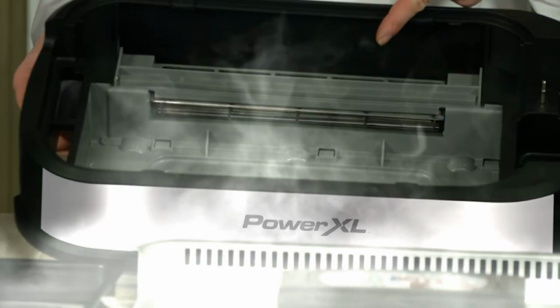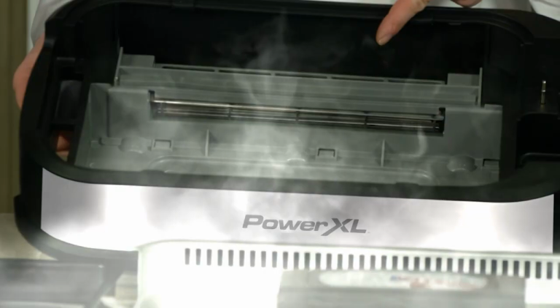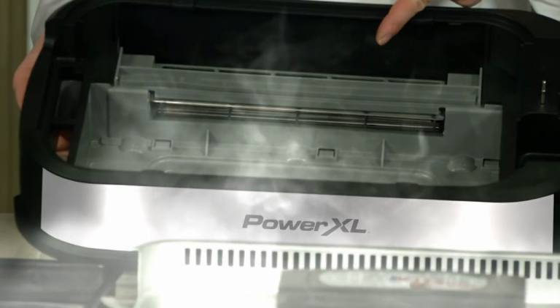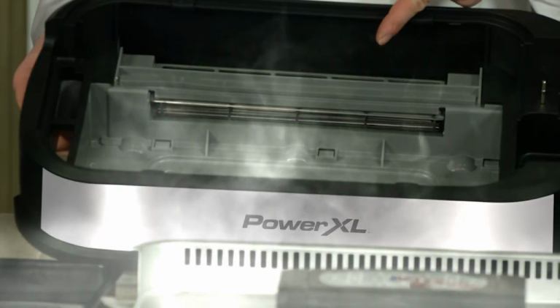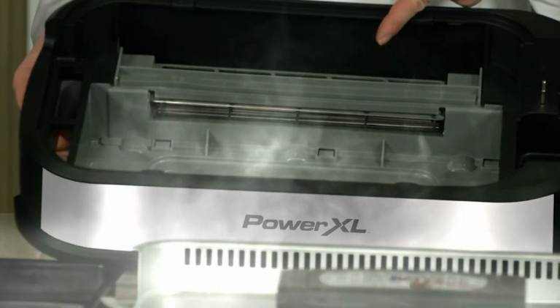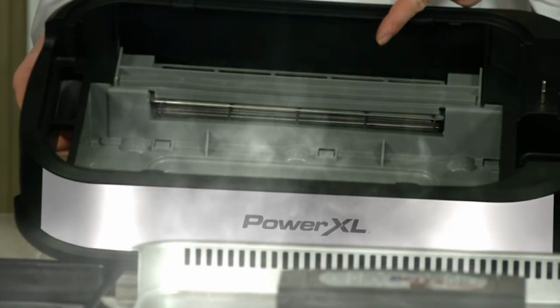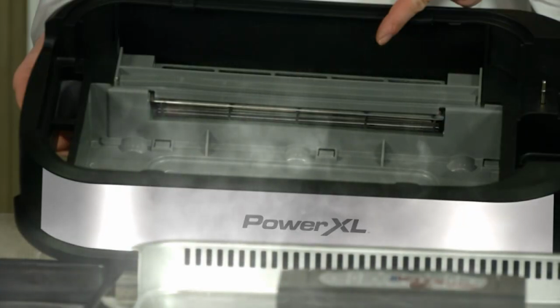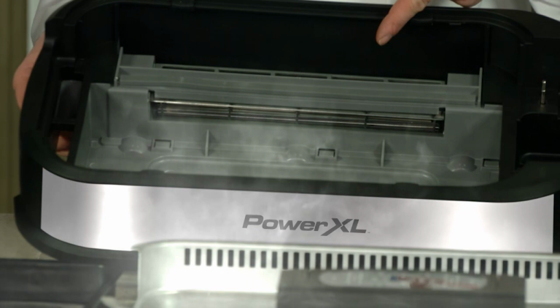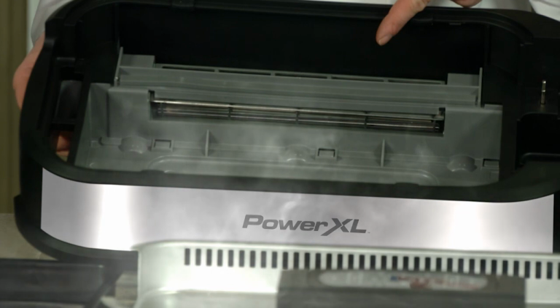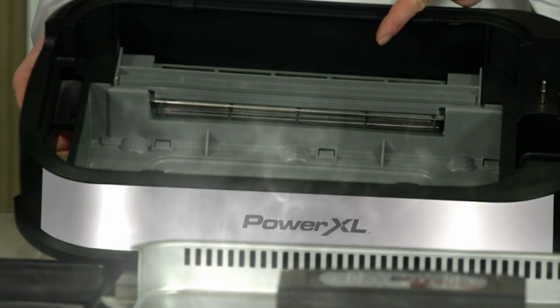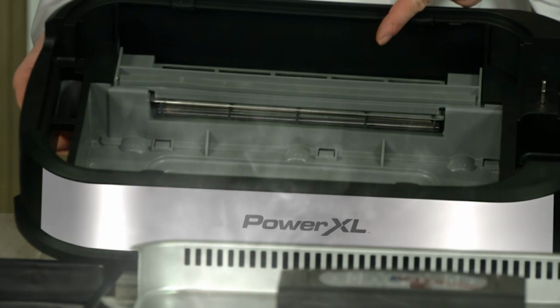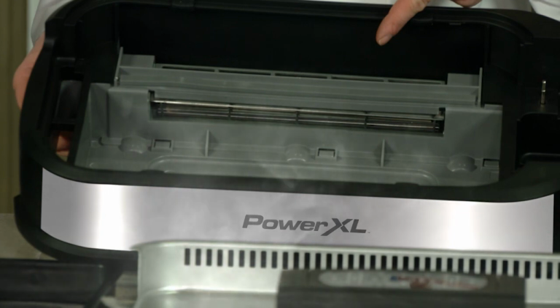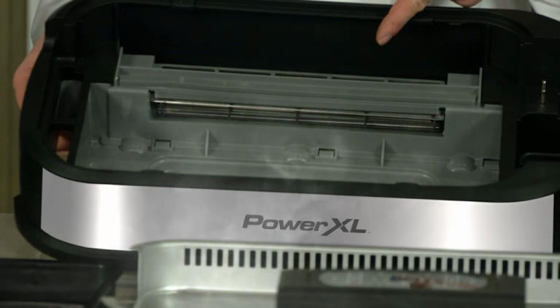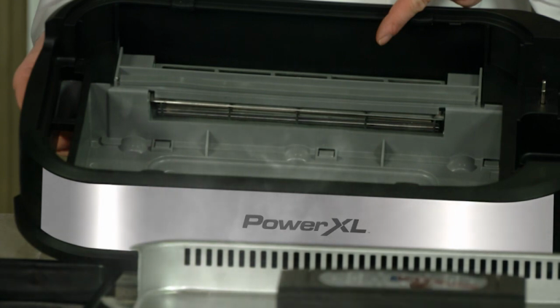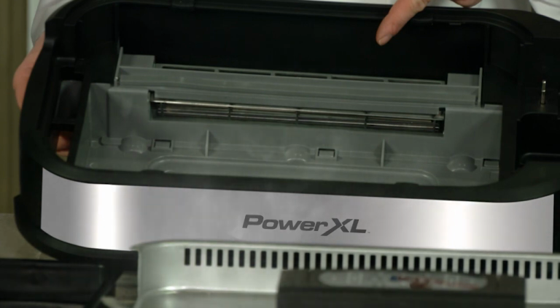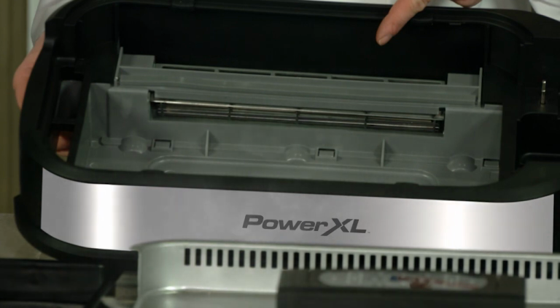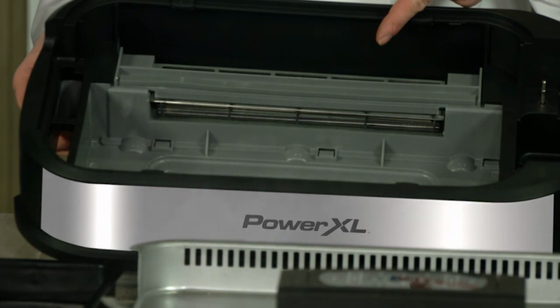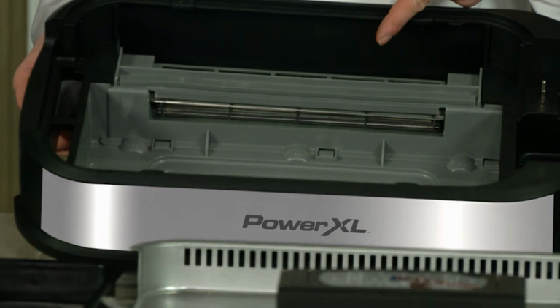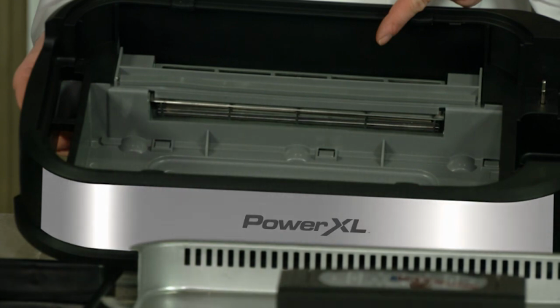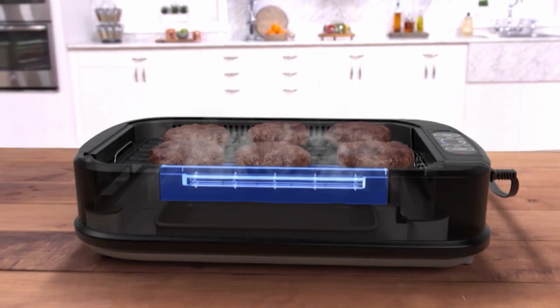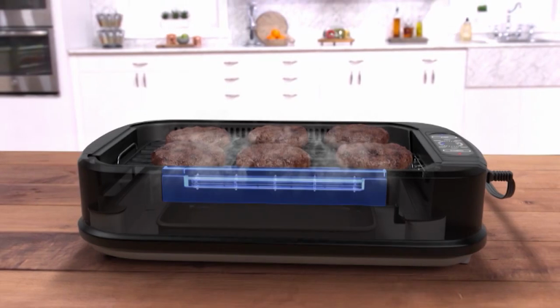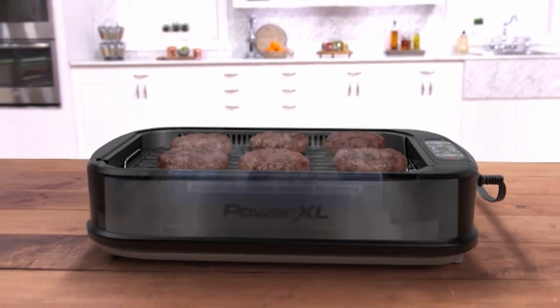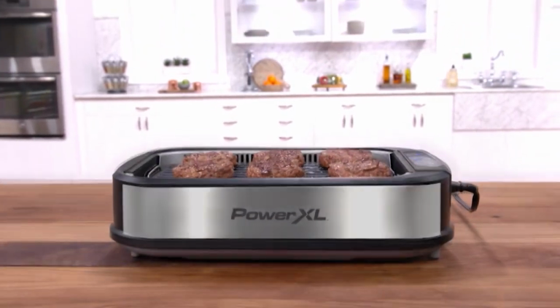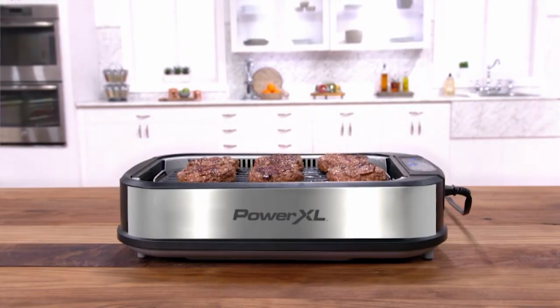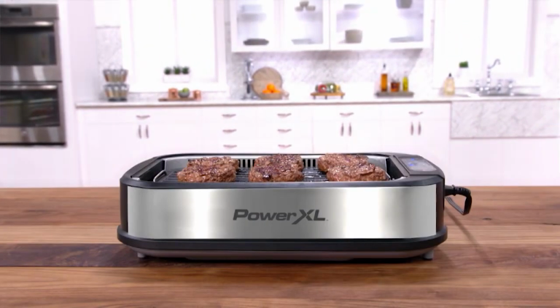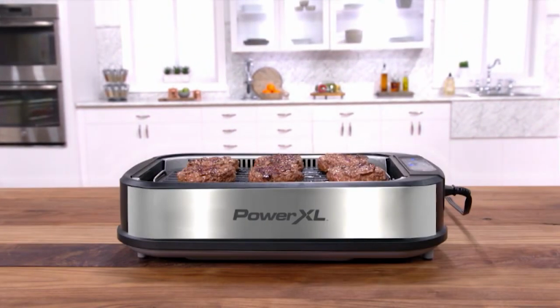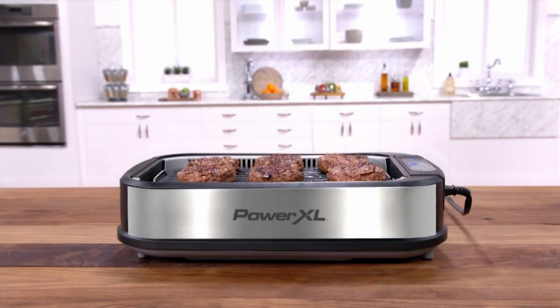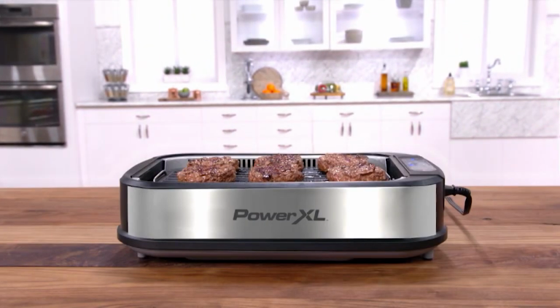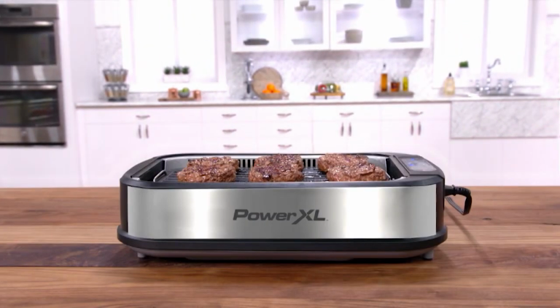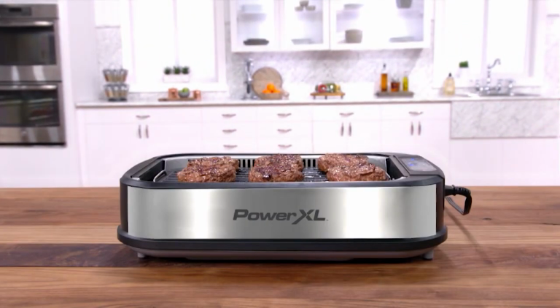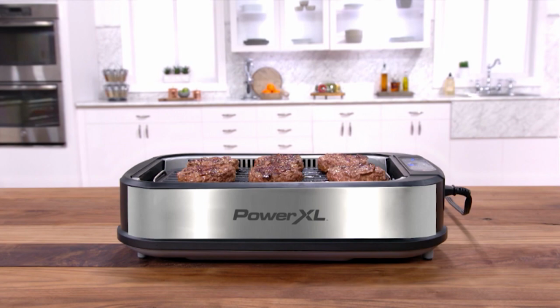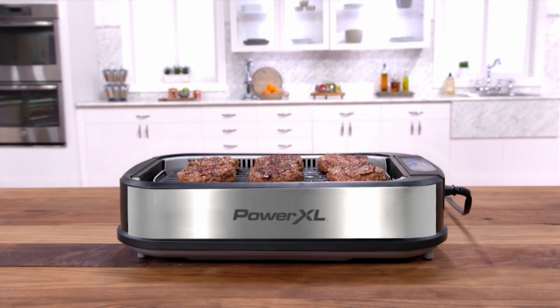The TurboSpeed Smoke Extractor technology captures and extracts virtually all the smoke. This means now you can have an open grill right in your kitchen.